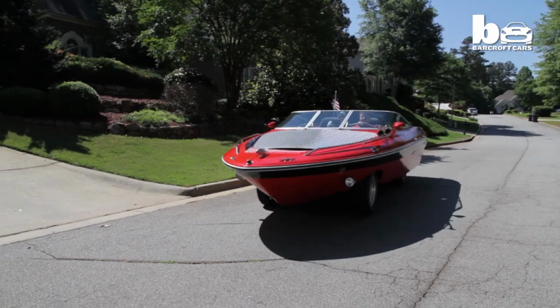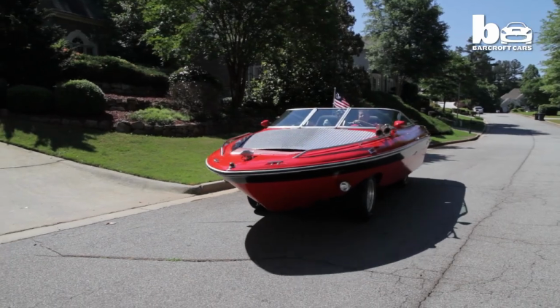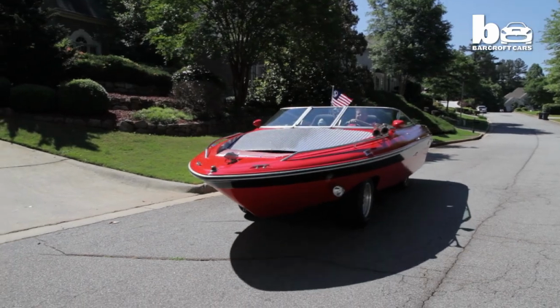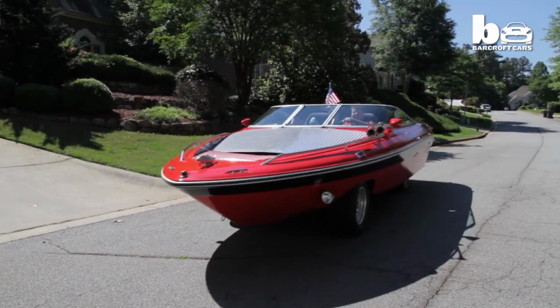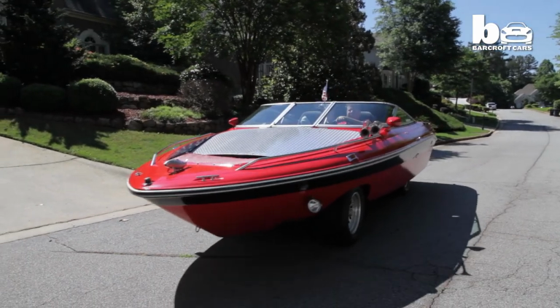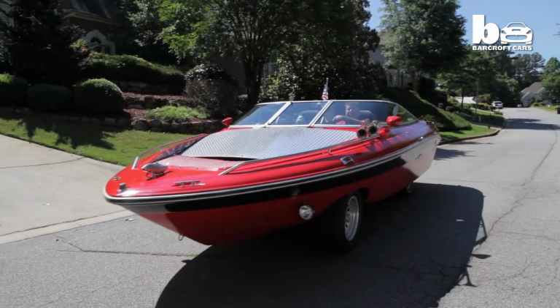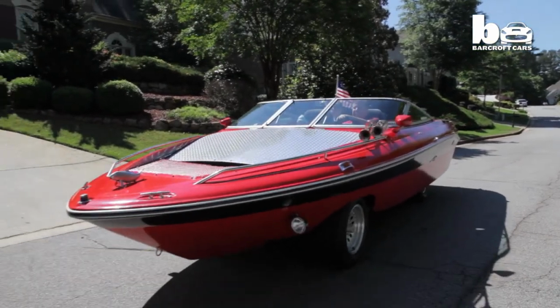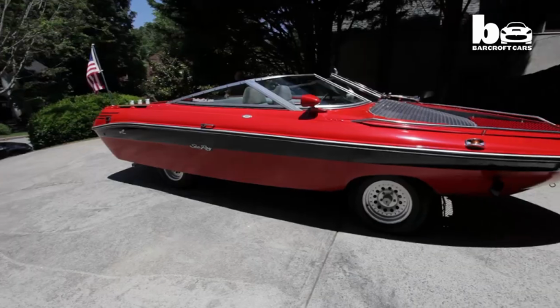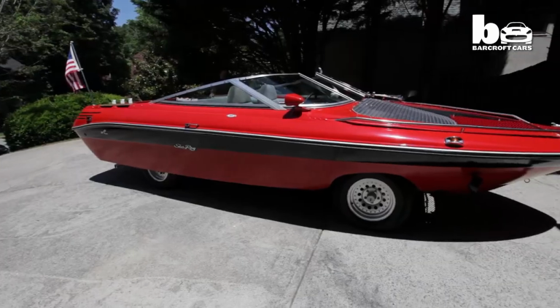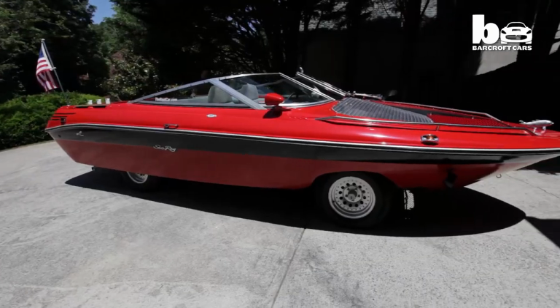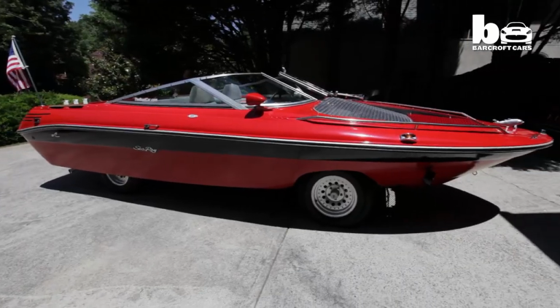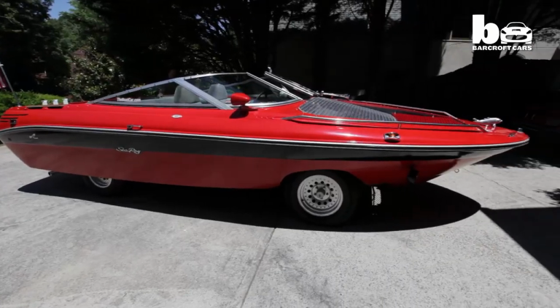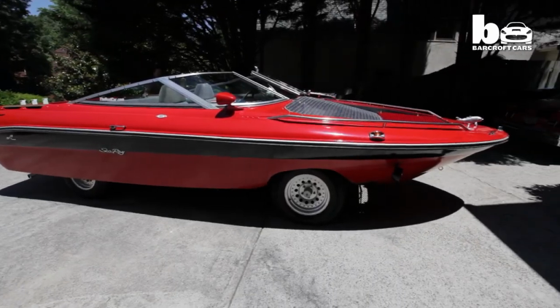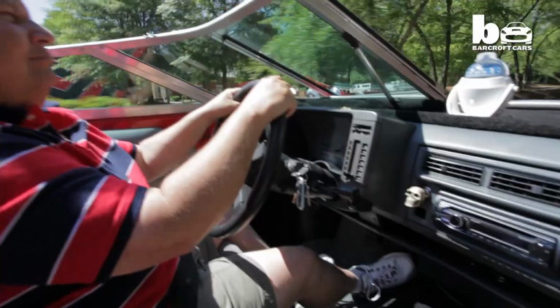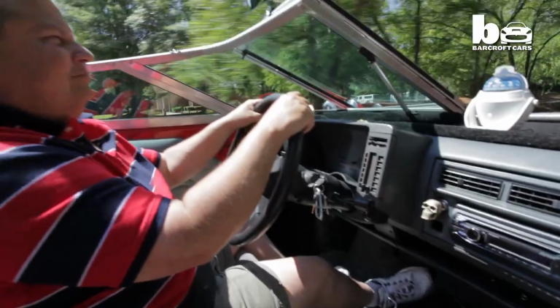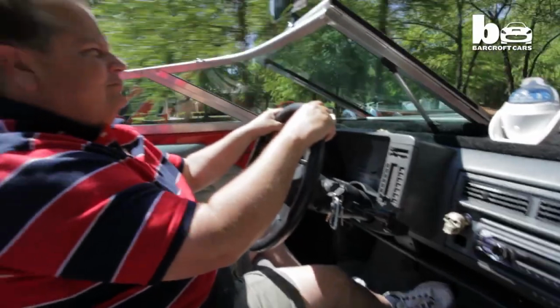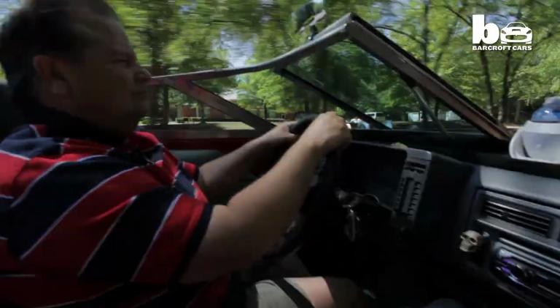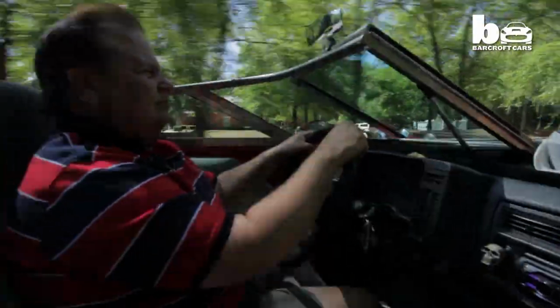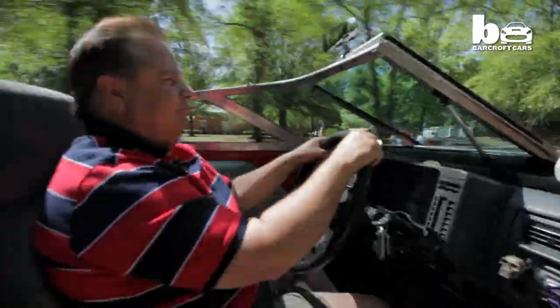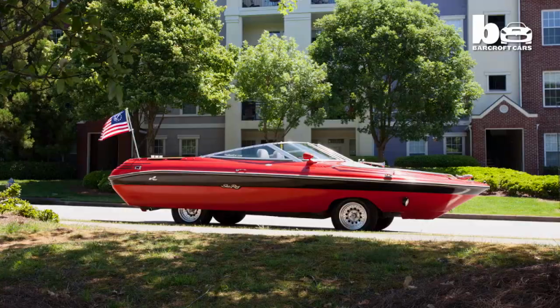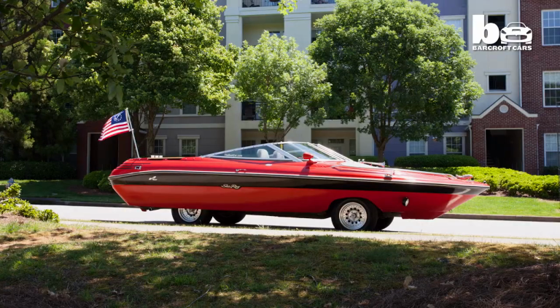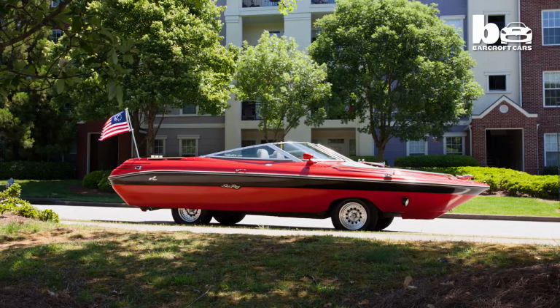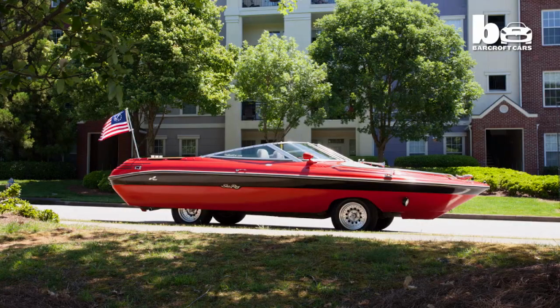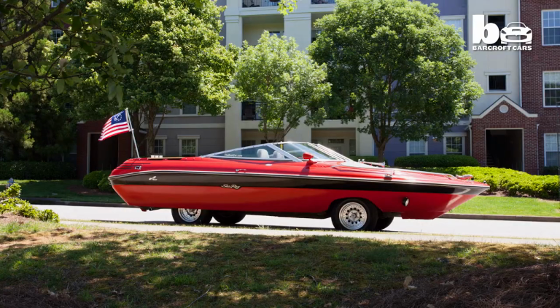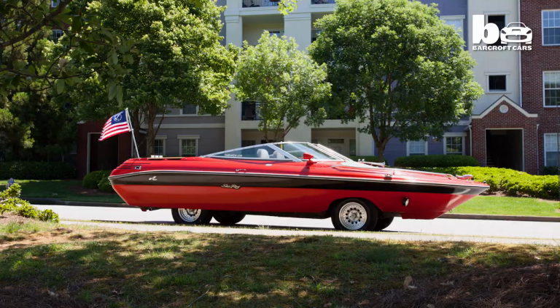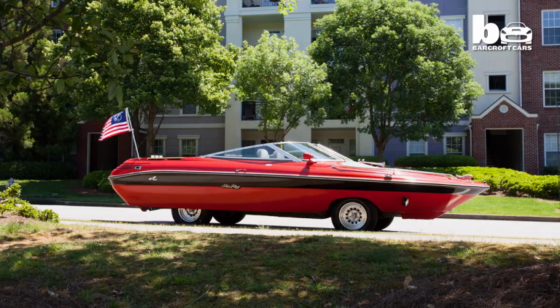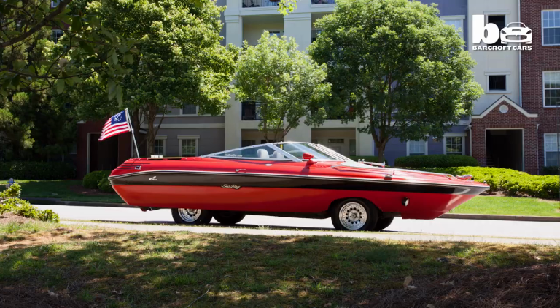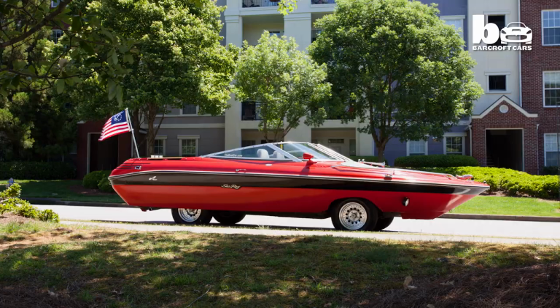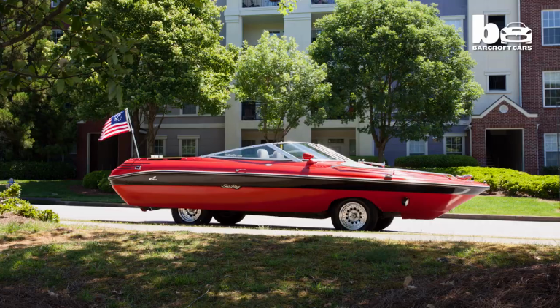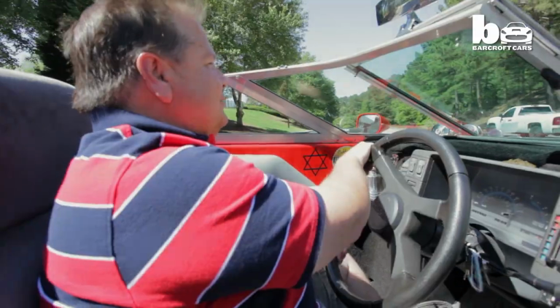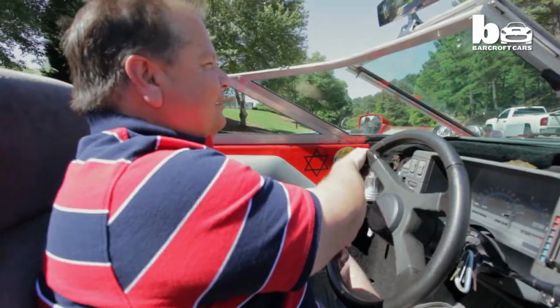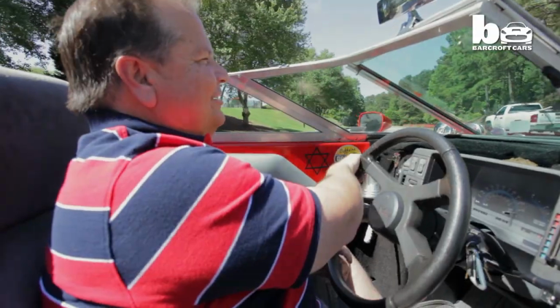You have a boat, you have a car, and you have a convertible. So it's all three in one.